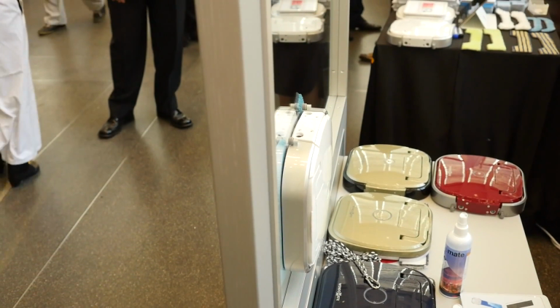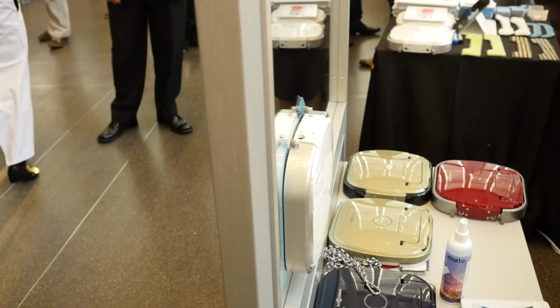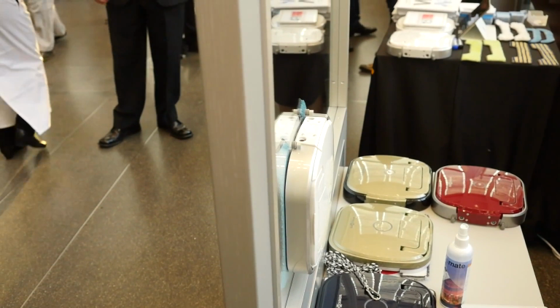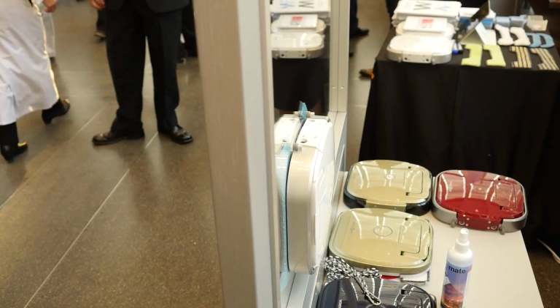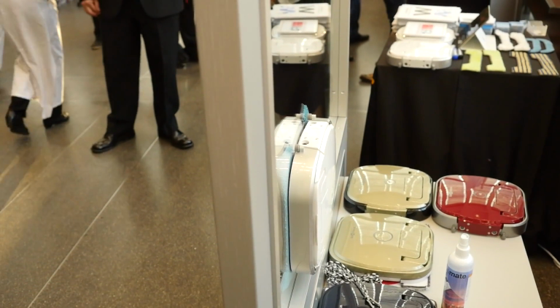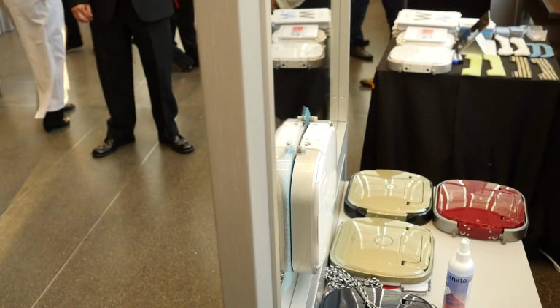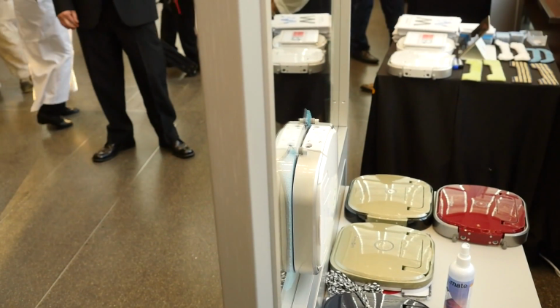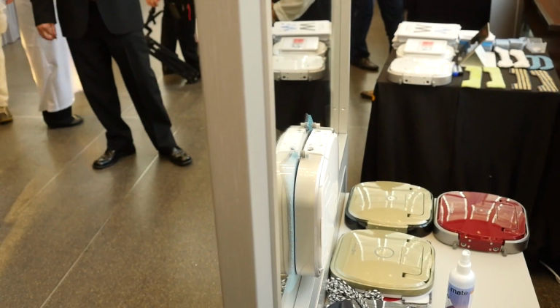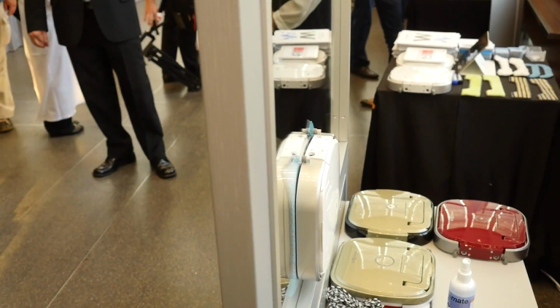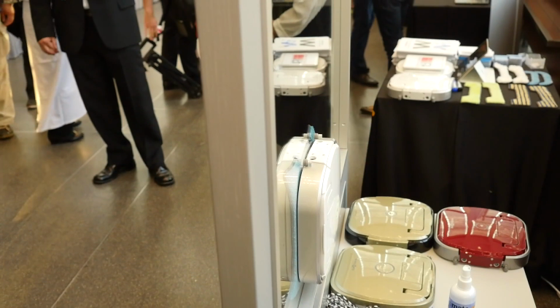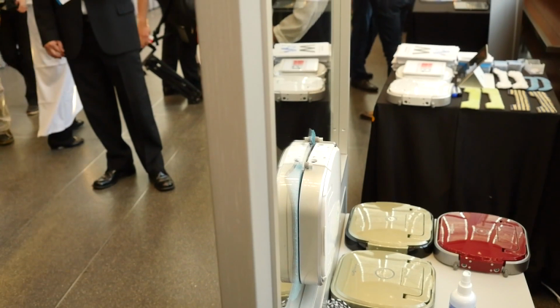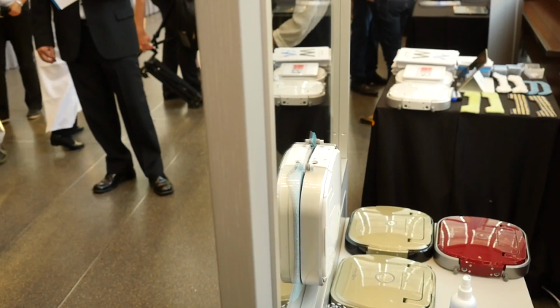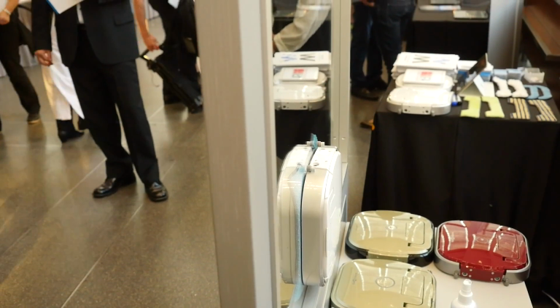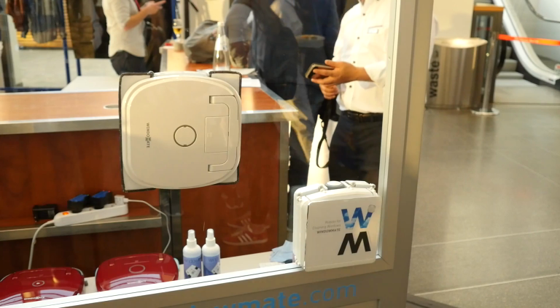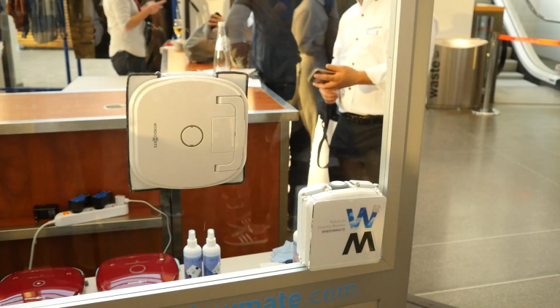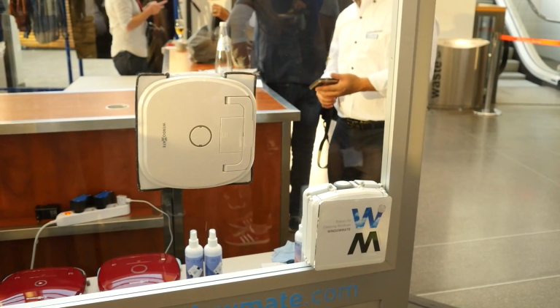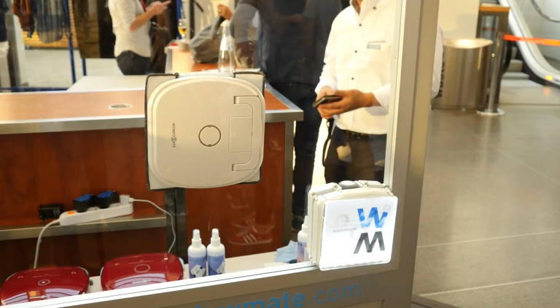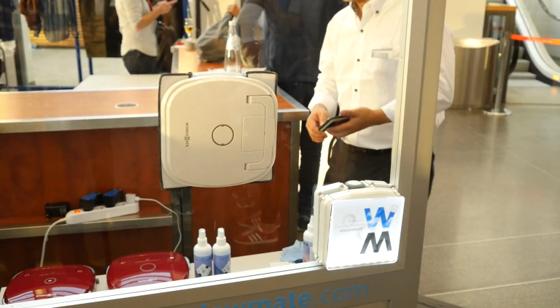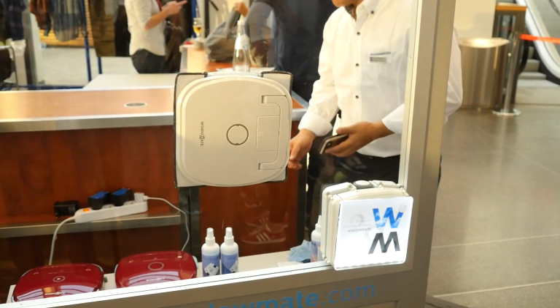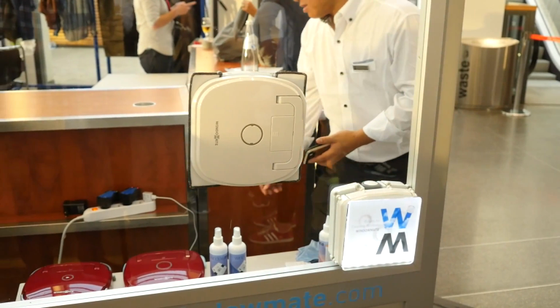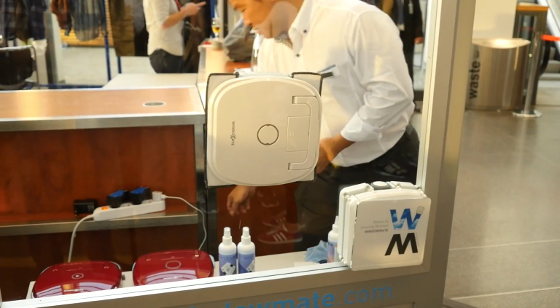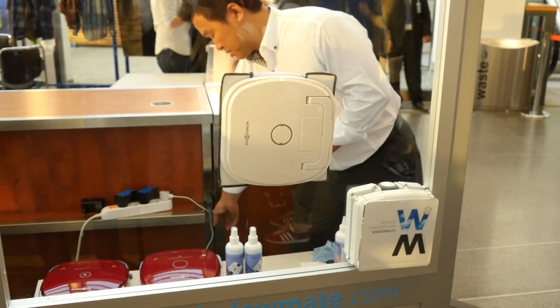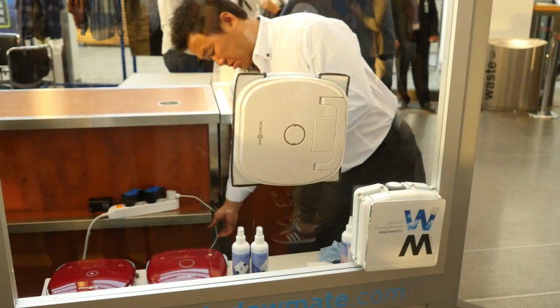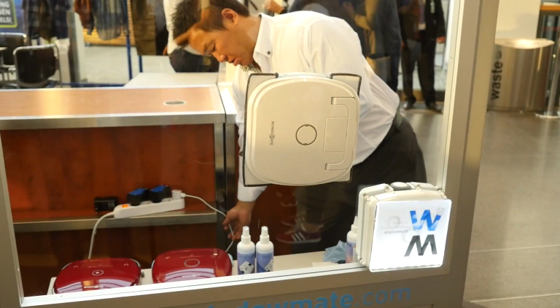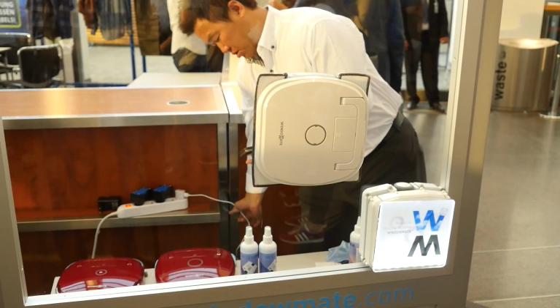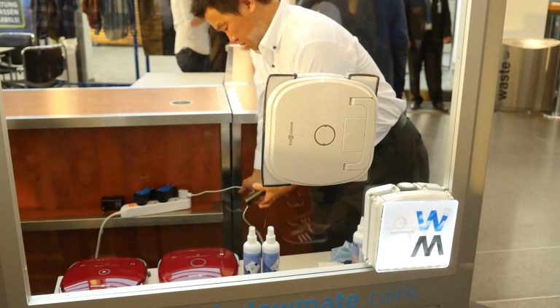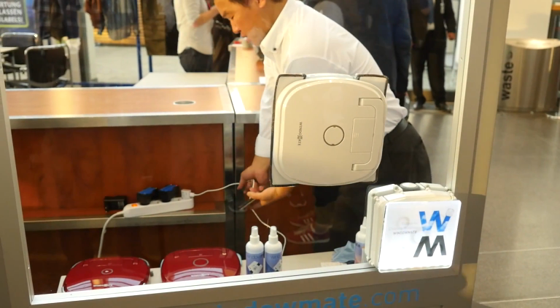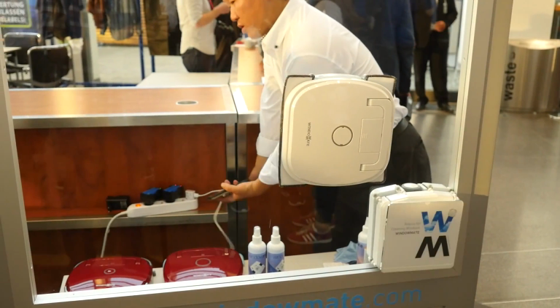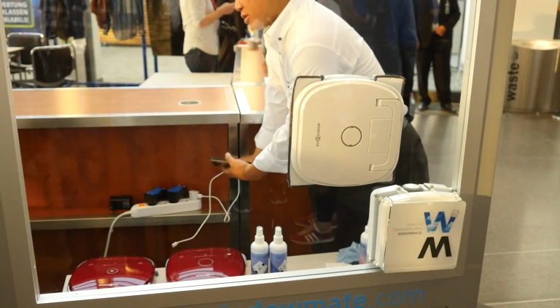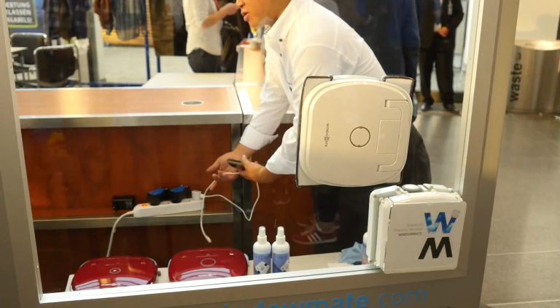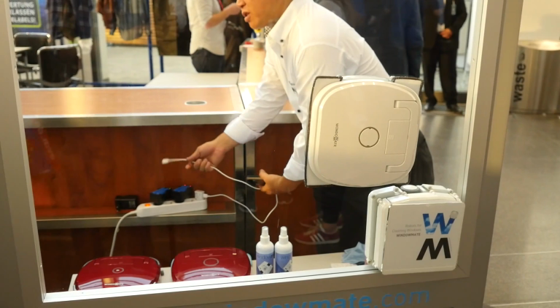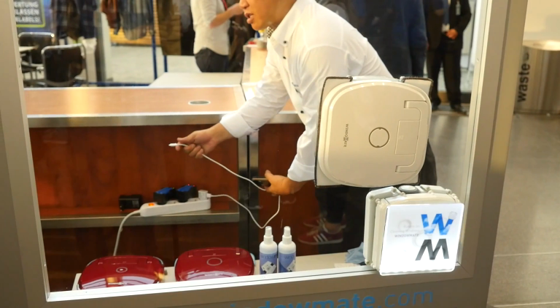It automatically detects its position on the window using a bunch of different sensors and then finds its initial position again when it's done. Watching it in action, it seemed to do a good job of cleaning the window.